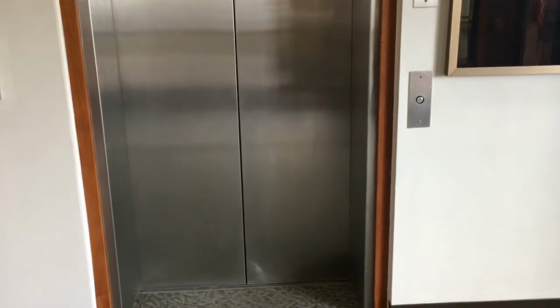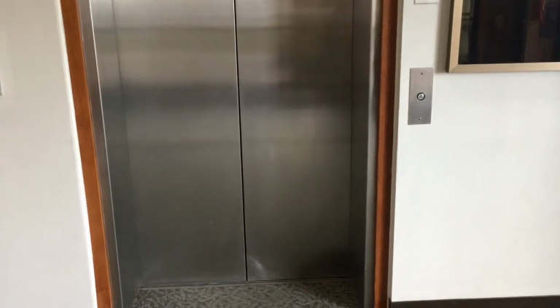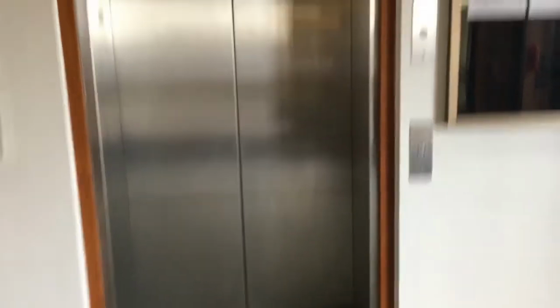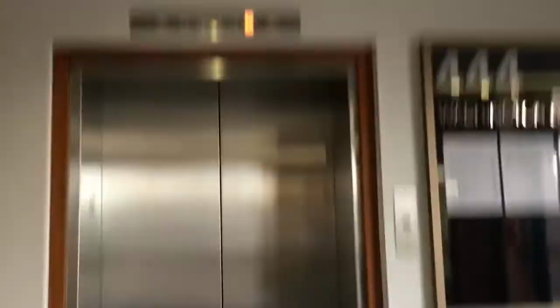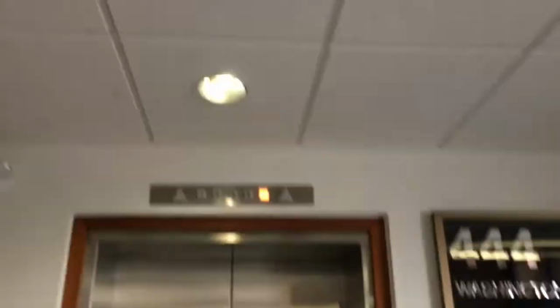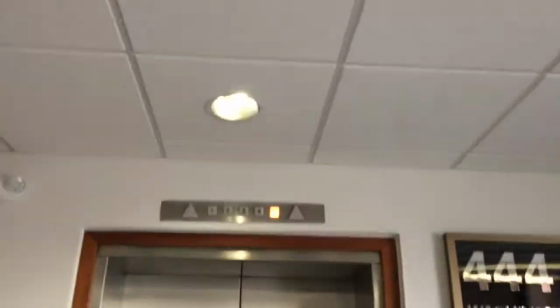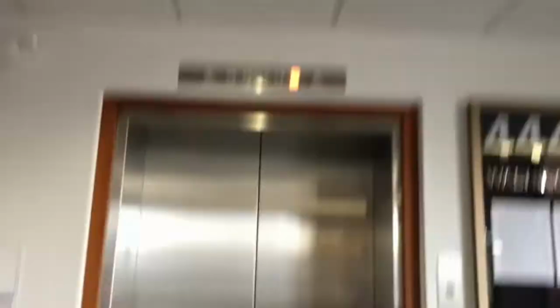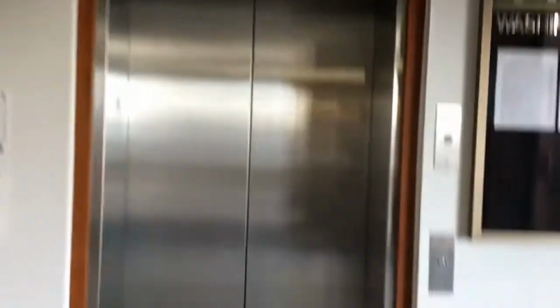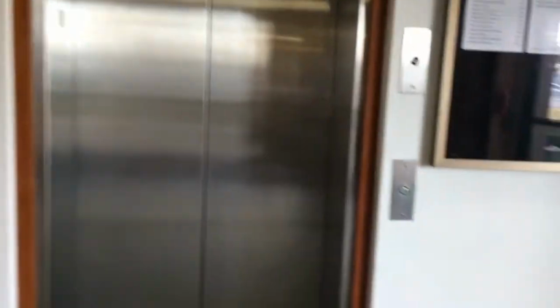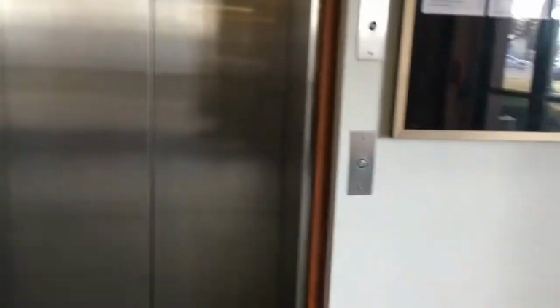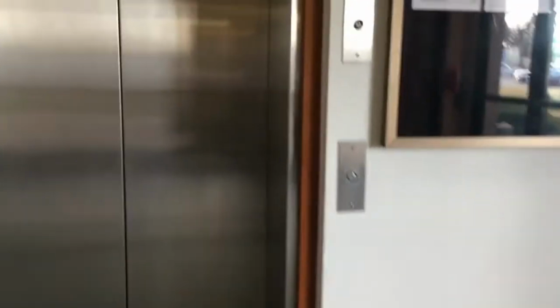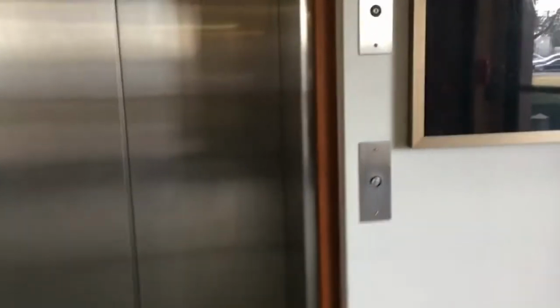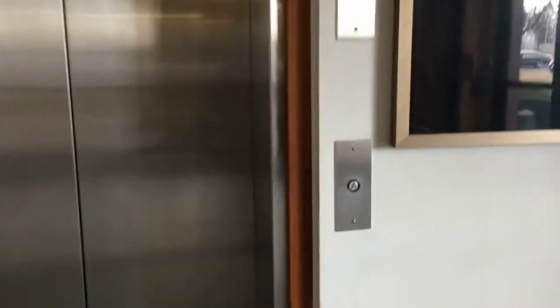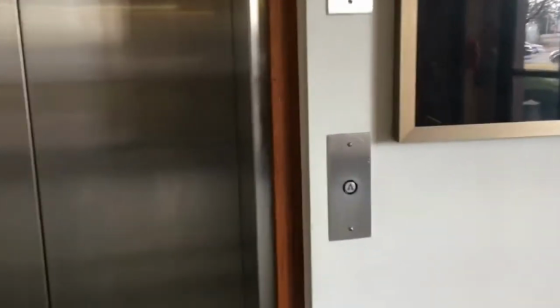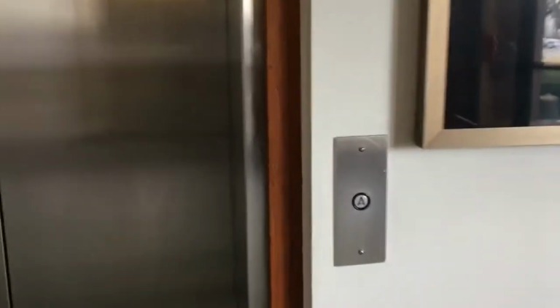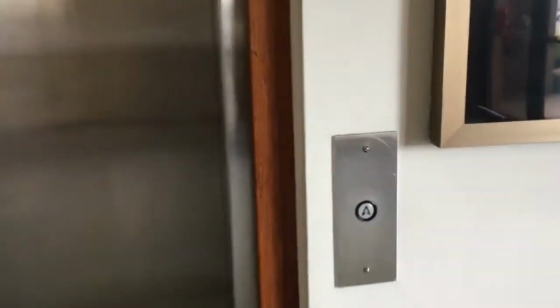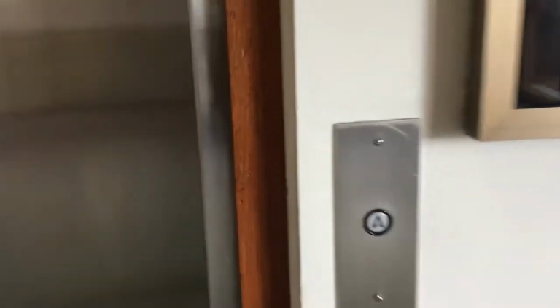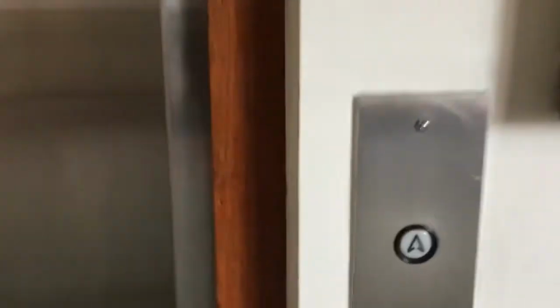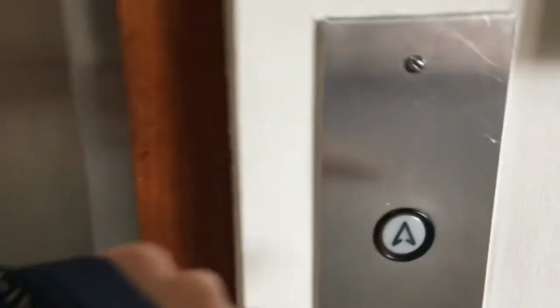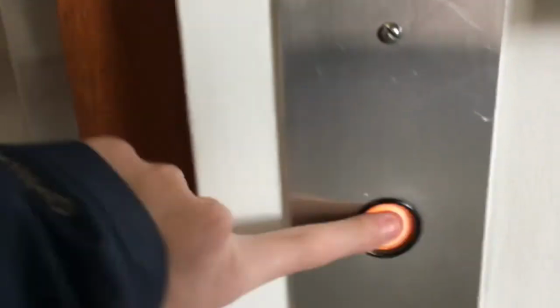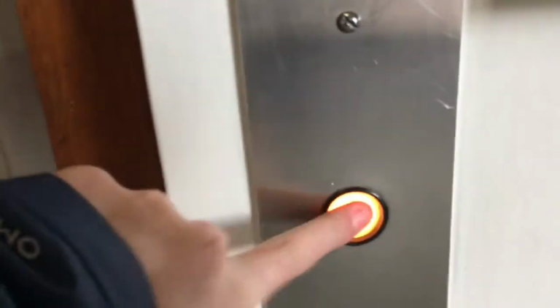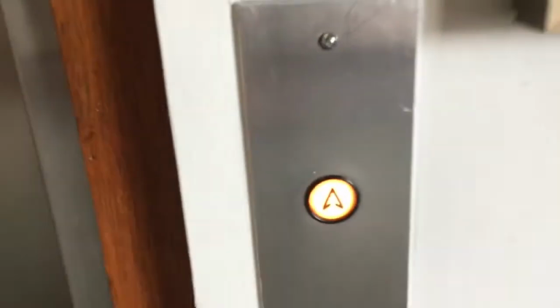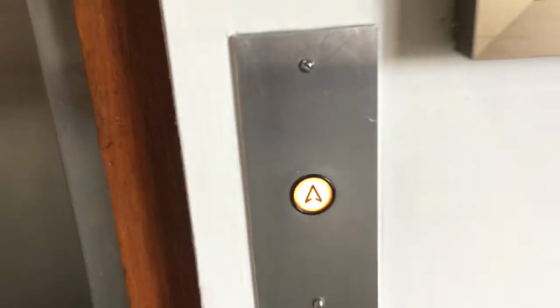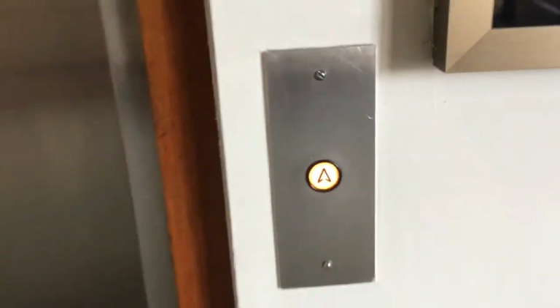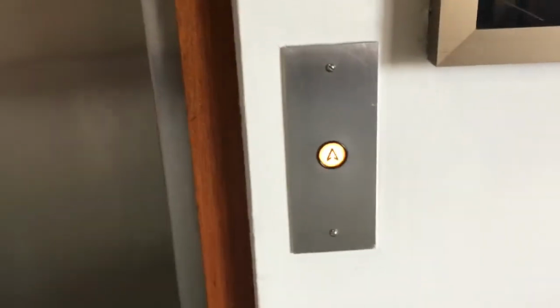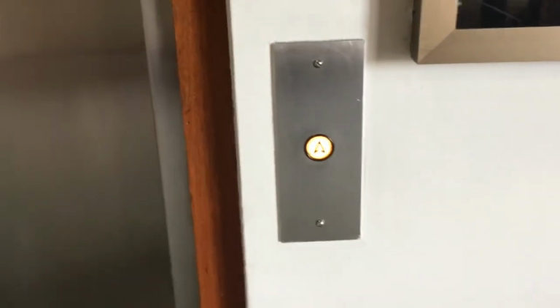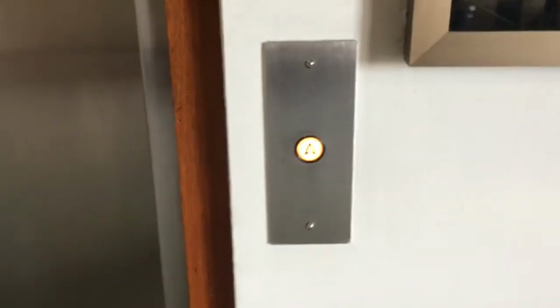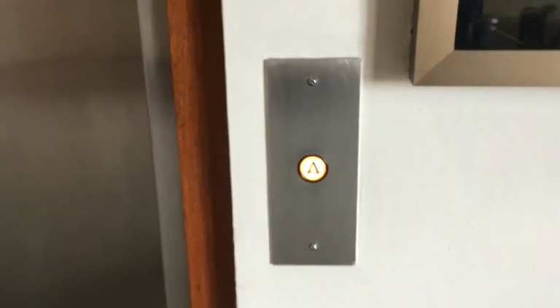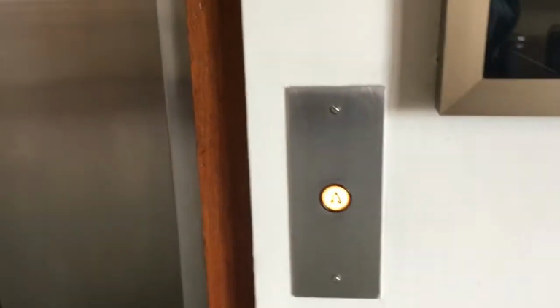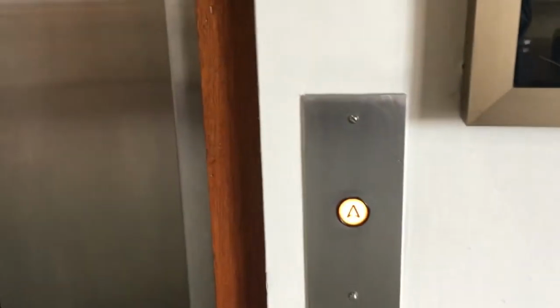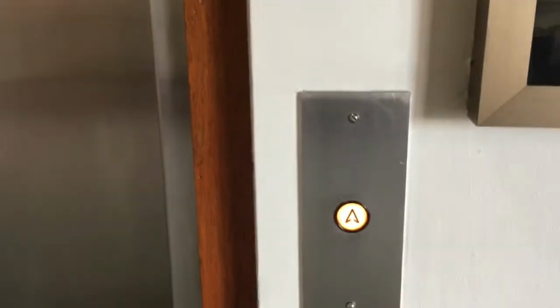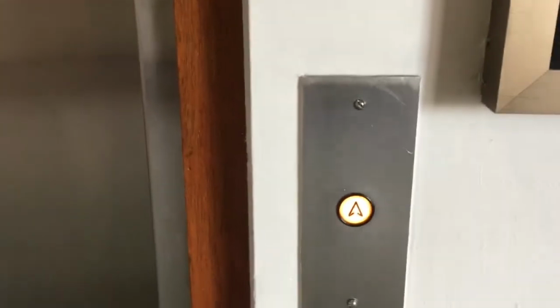This is the elevator at 444 Washington Street in Mubre. It's a Dover.